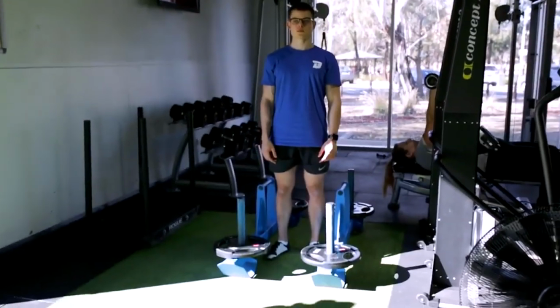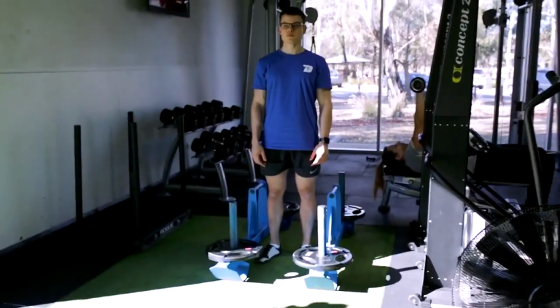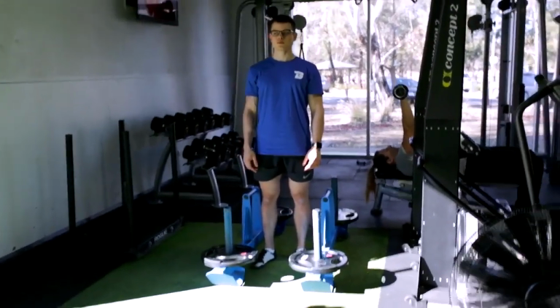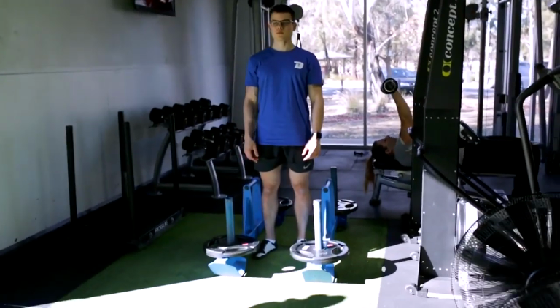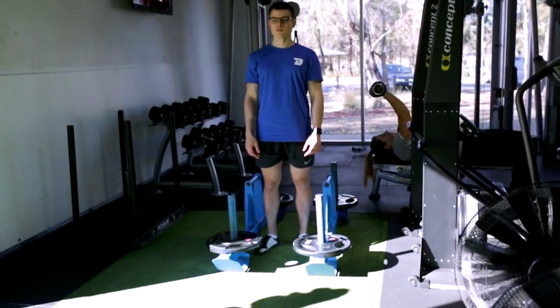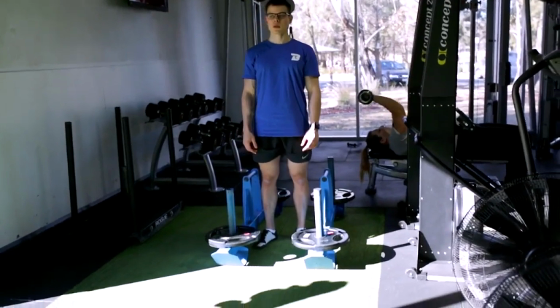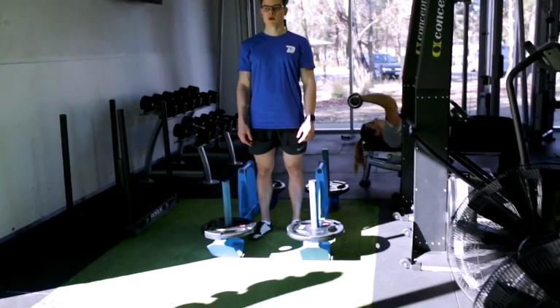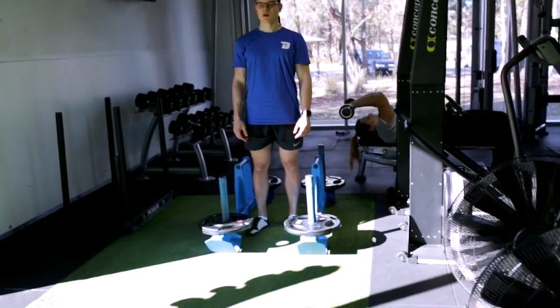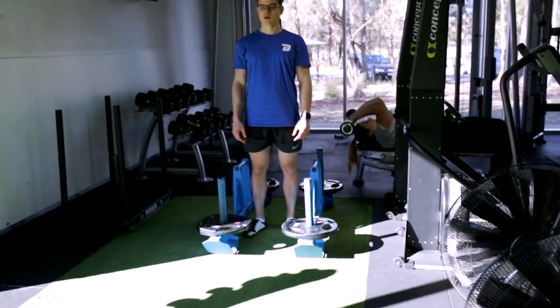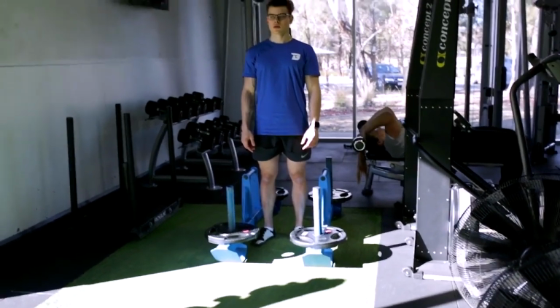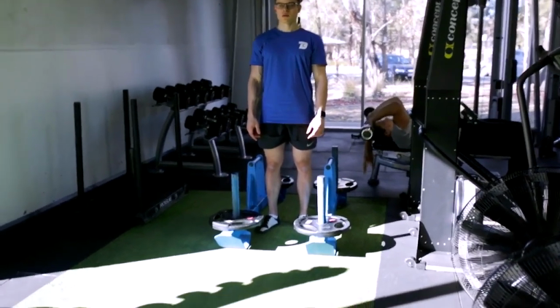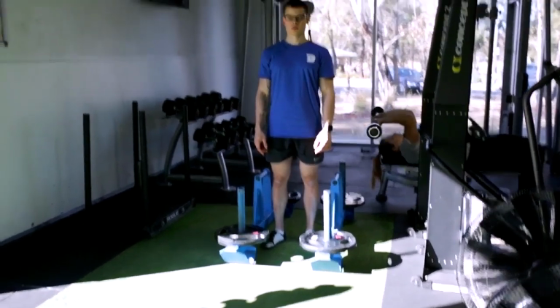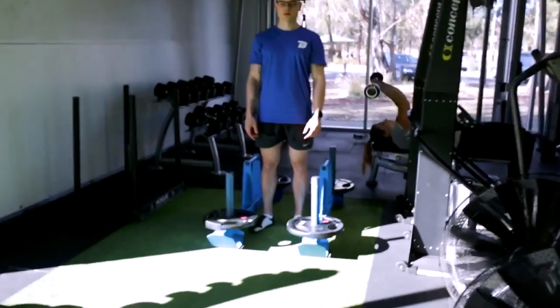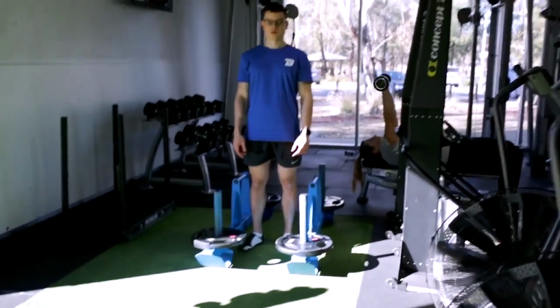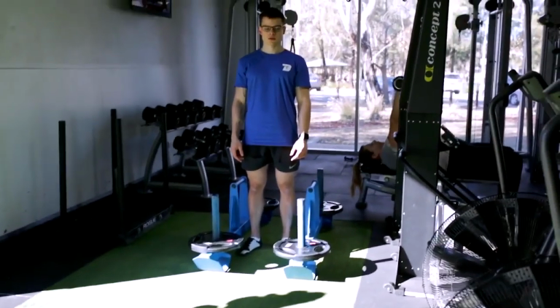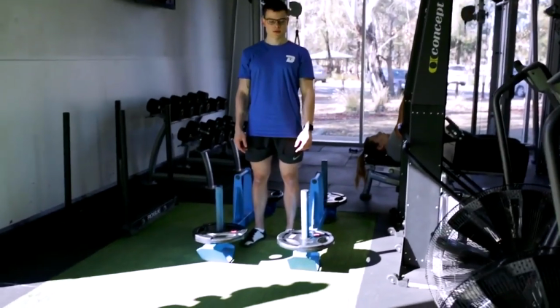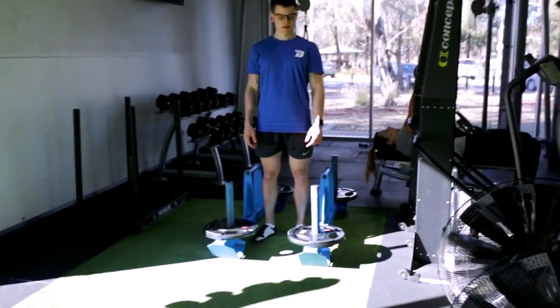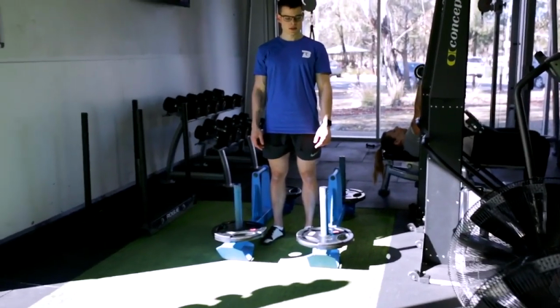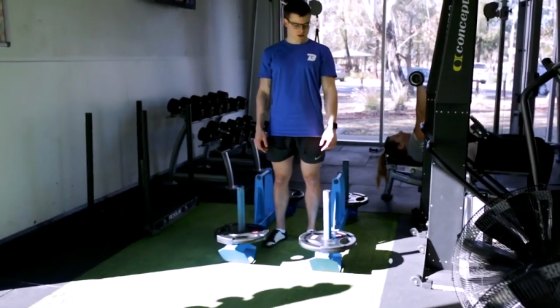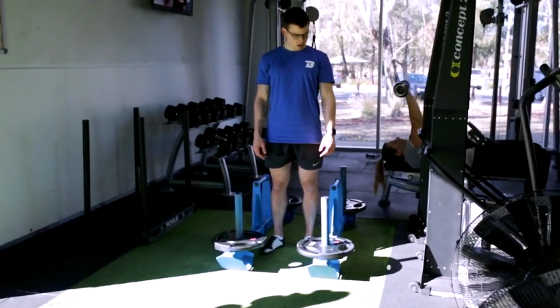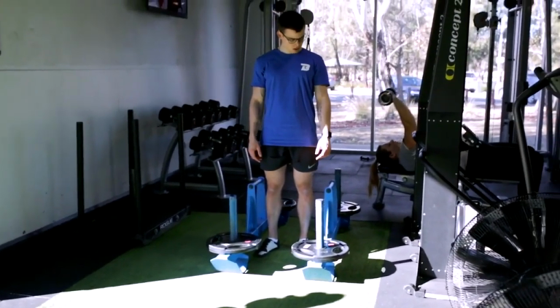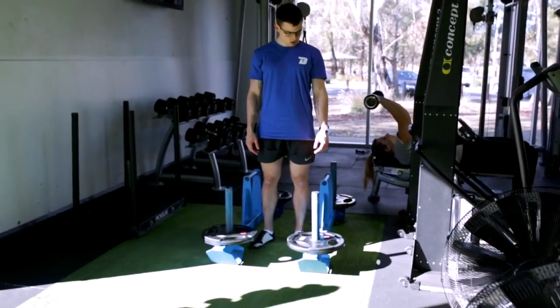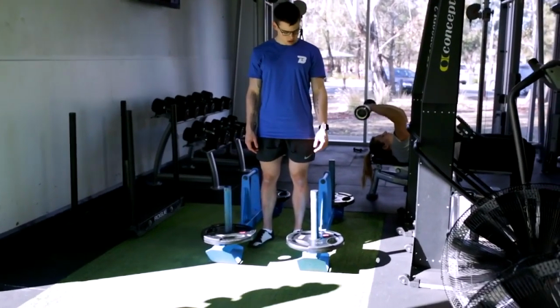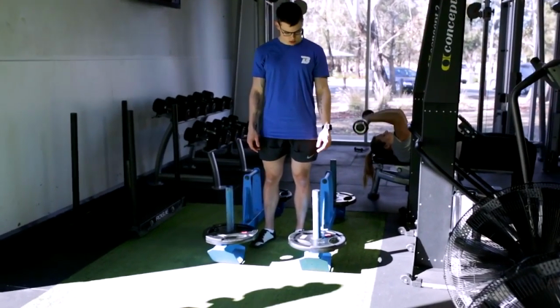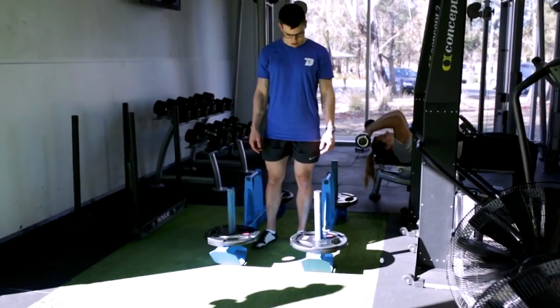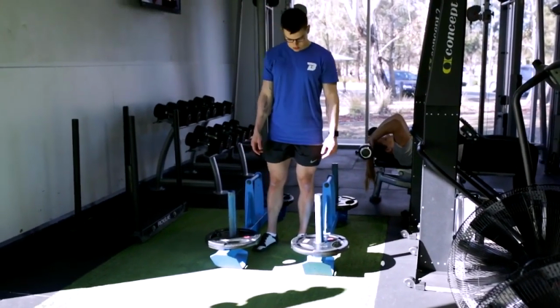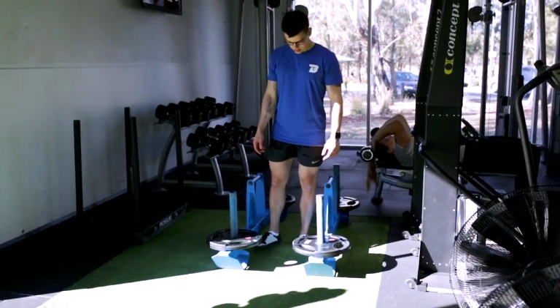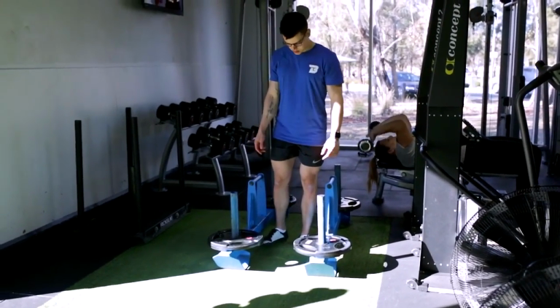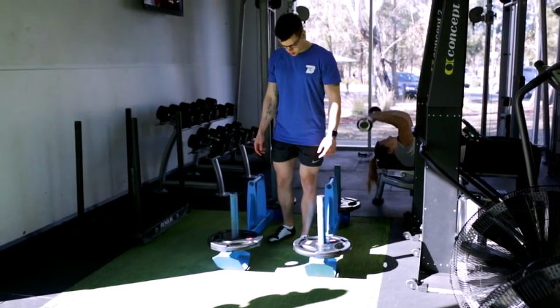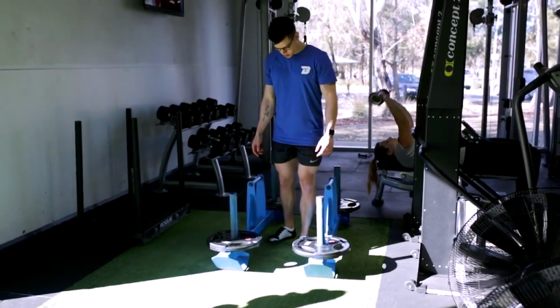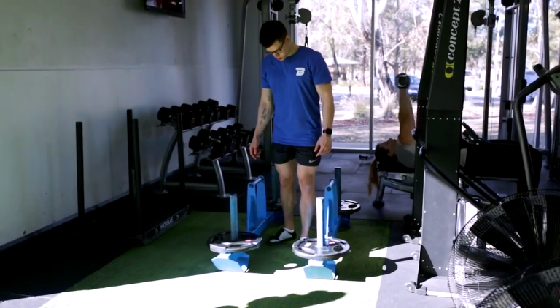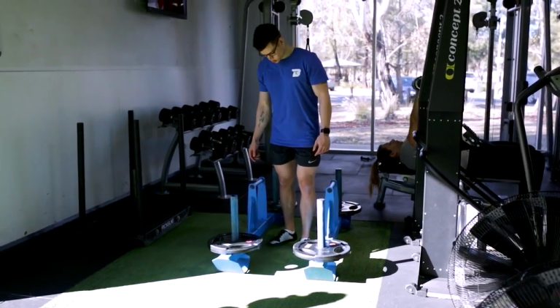Dependent on your goals, the rep range, the time, and the weight will vary.